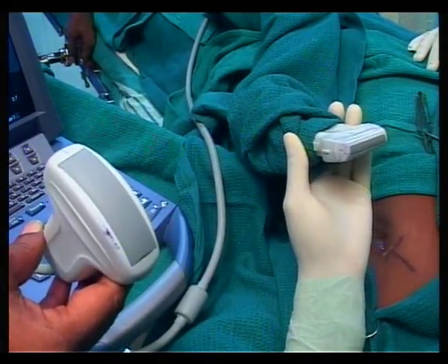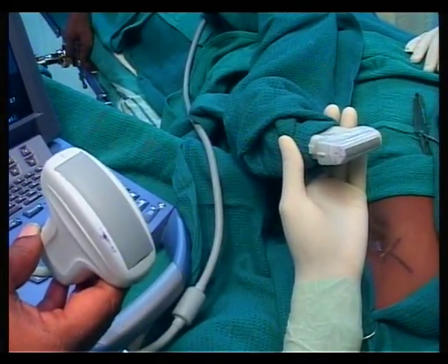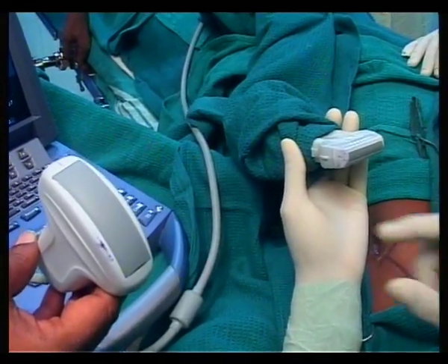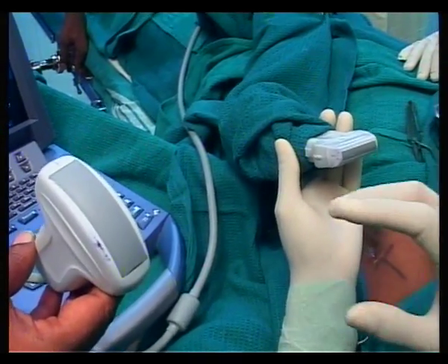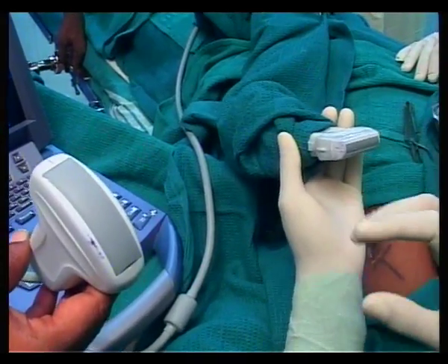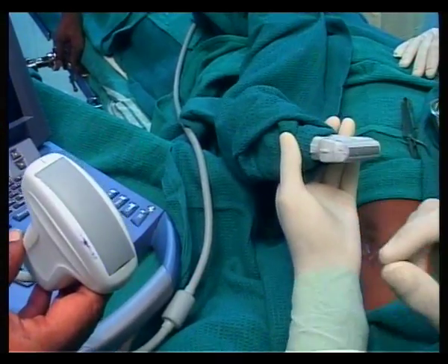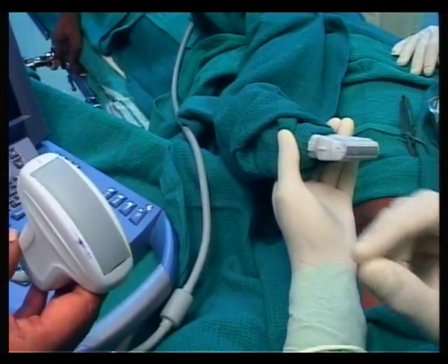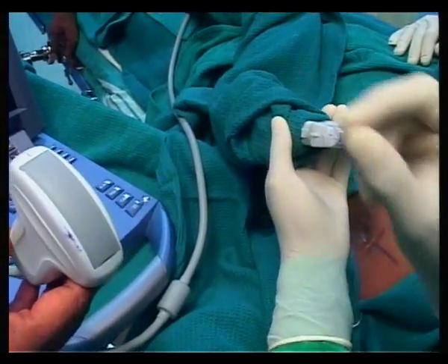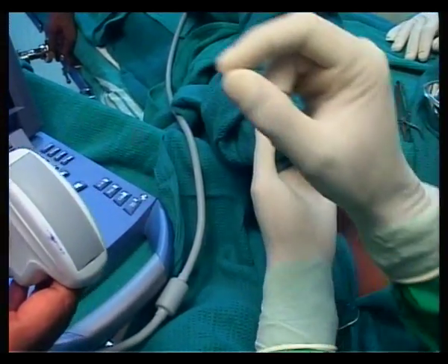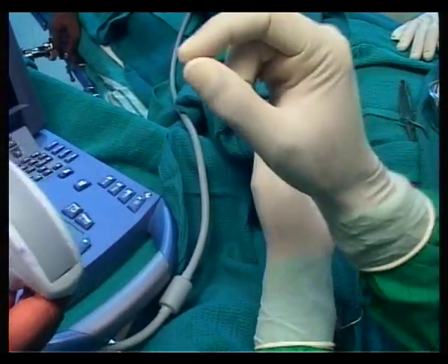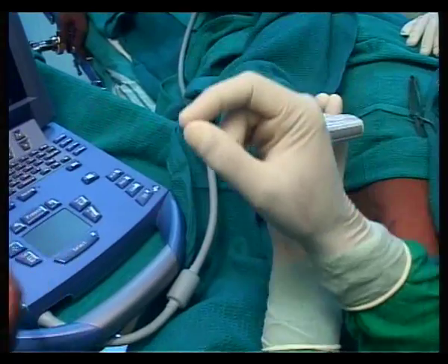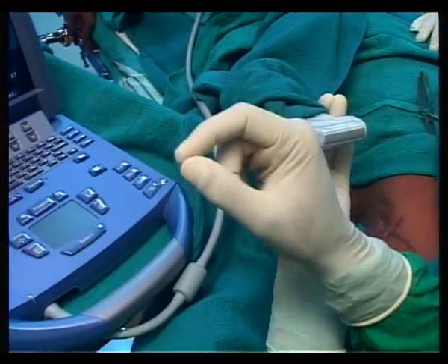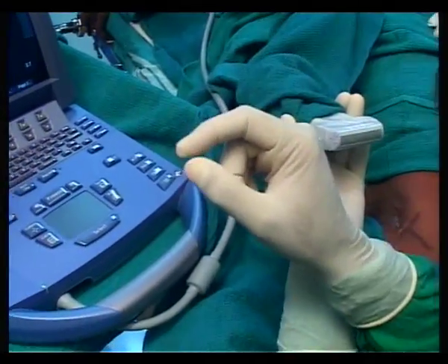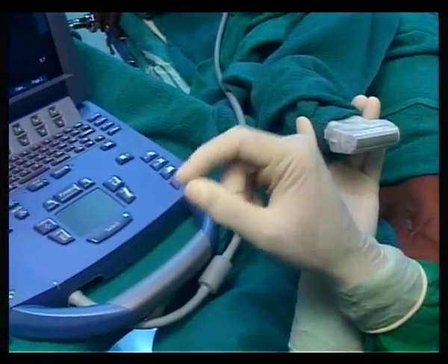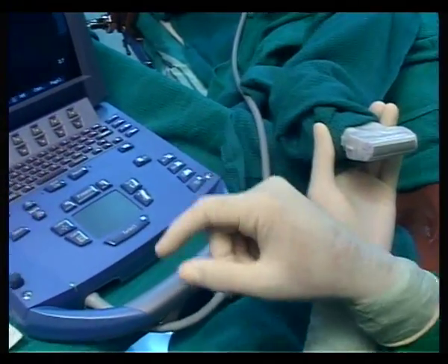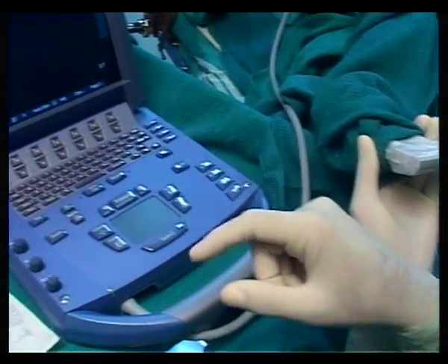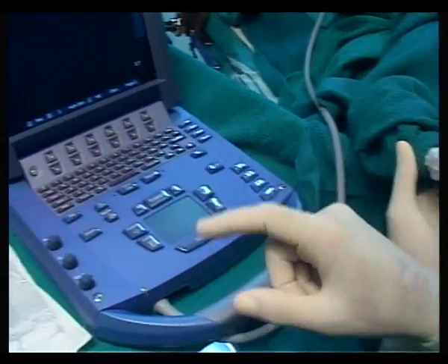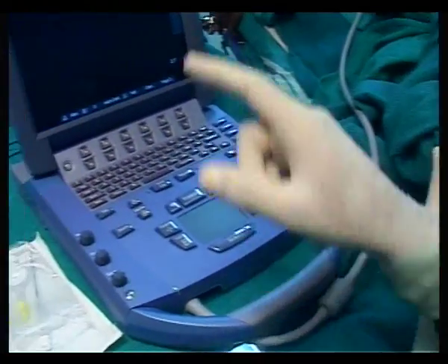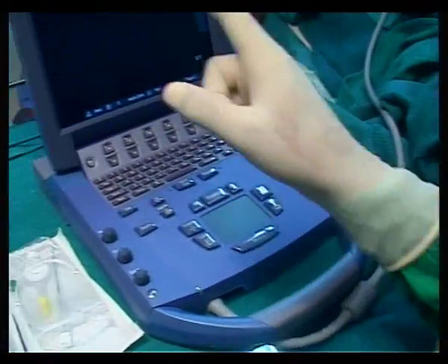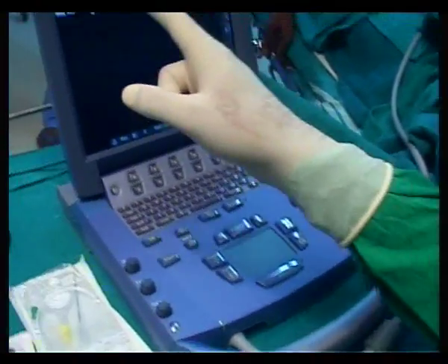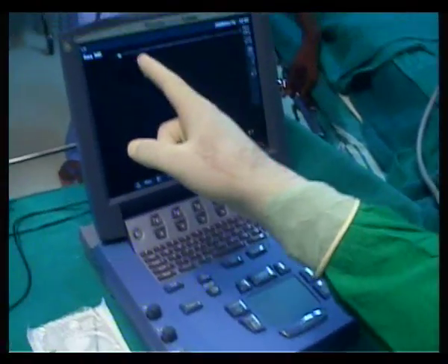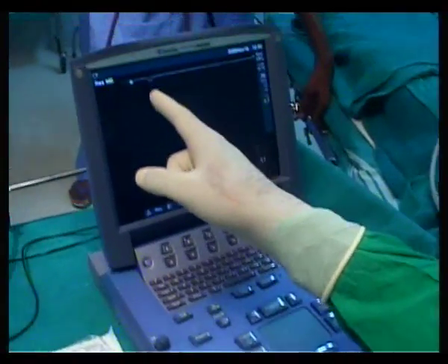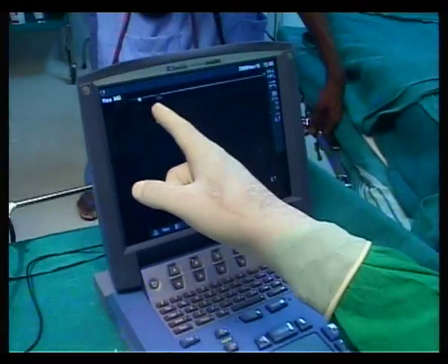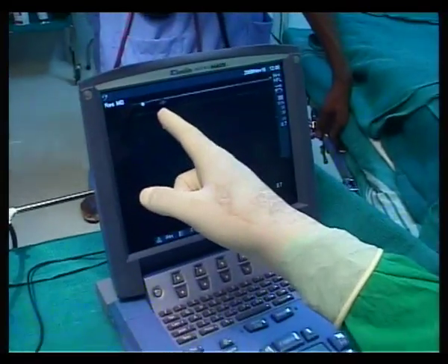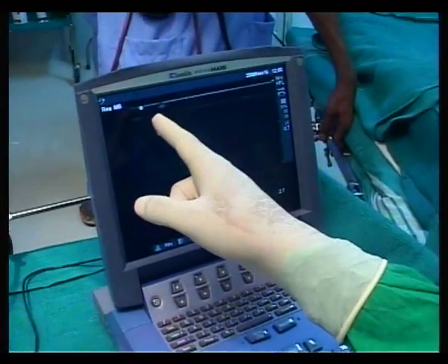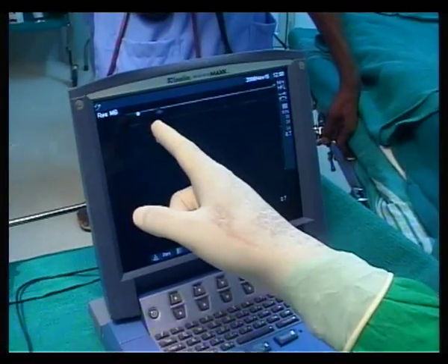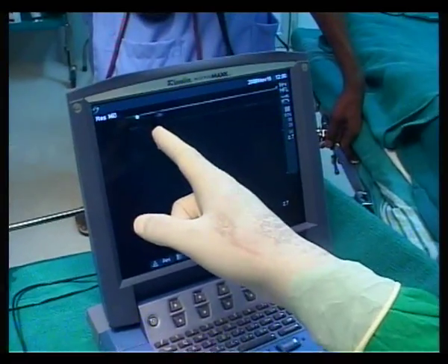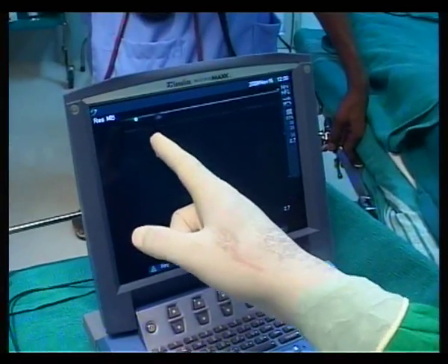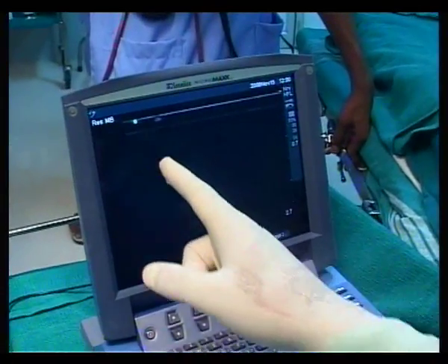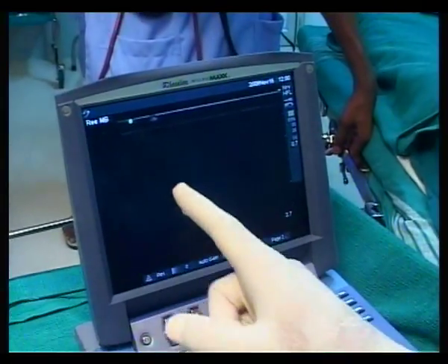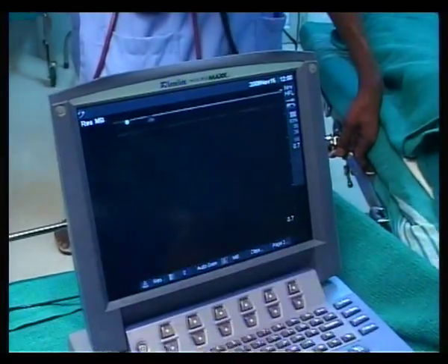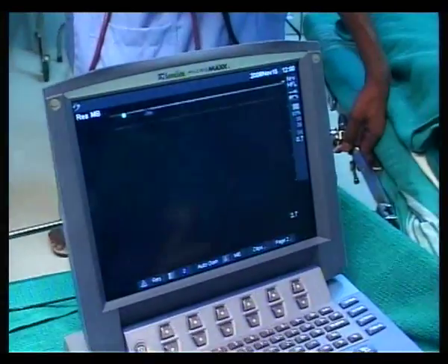If you look at the ultrasound machine screen, there is a dot which corresponds to the marker on the ultrasound probe.